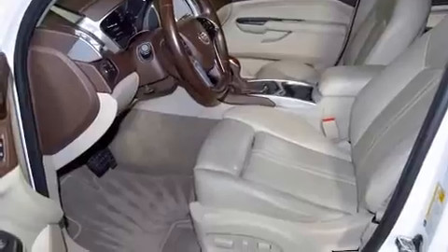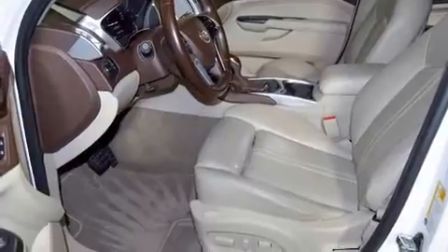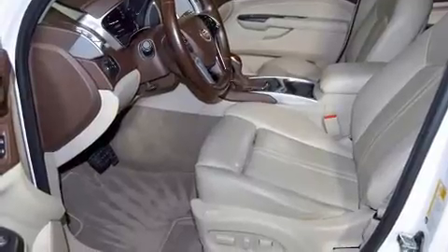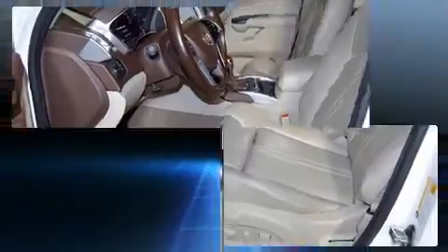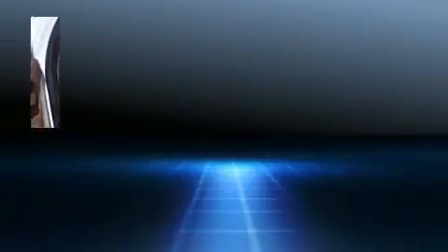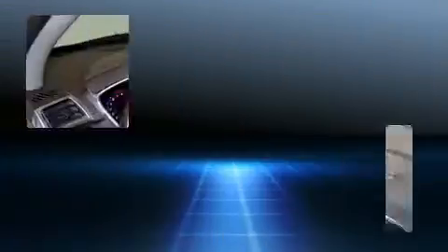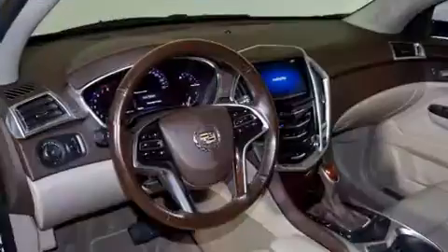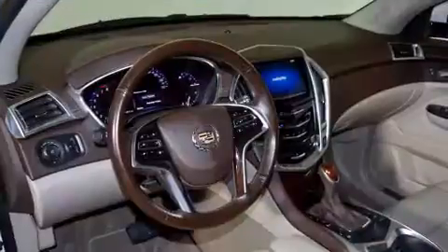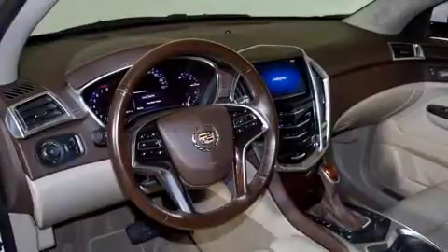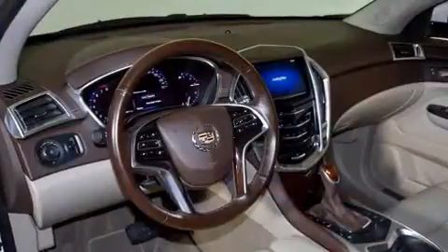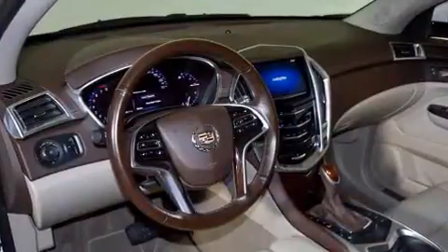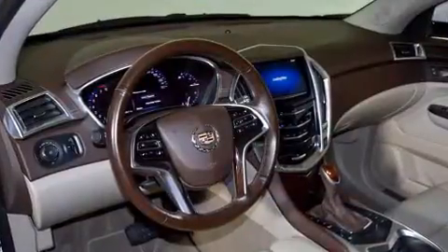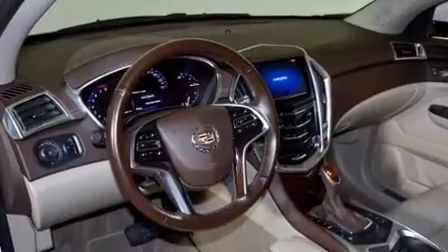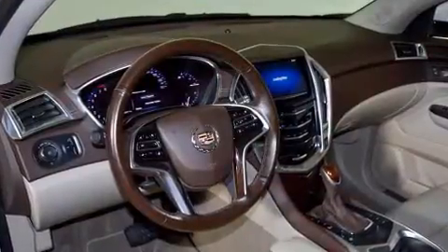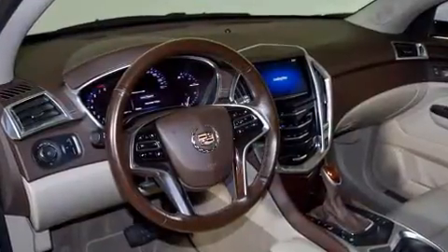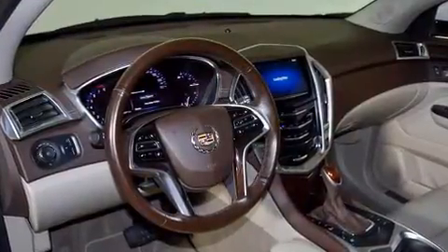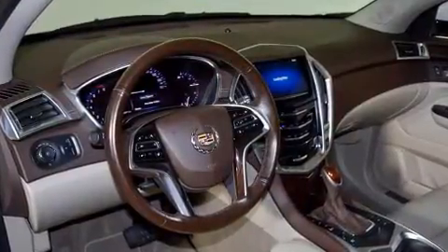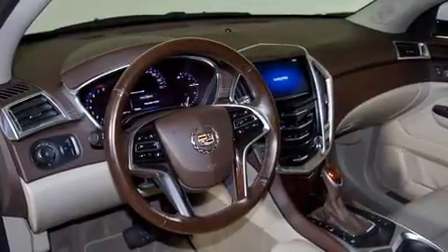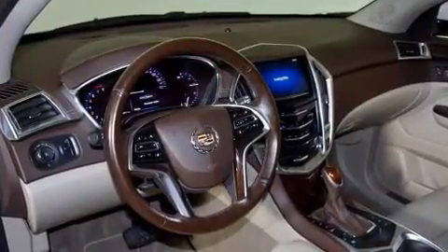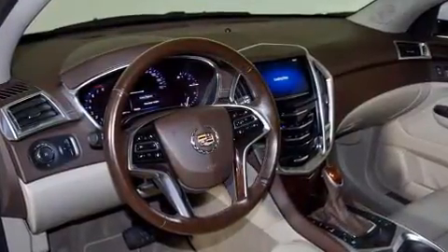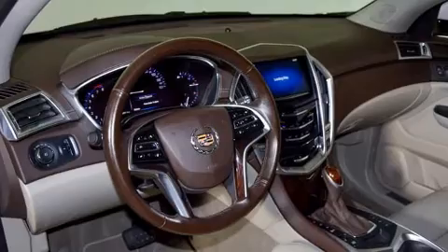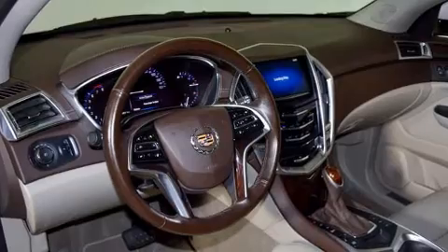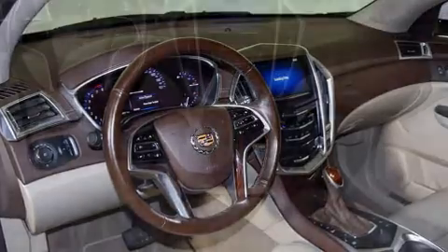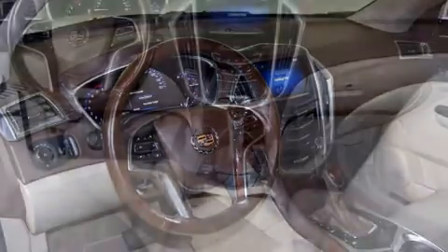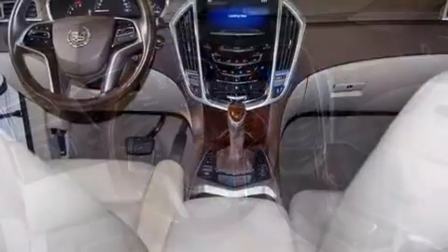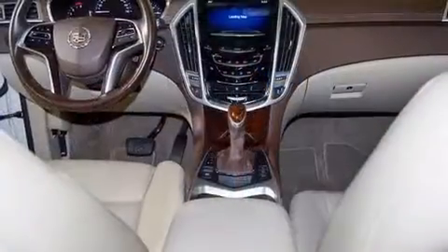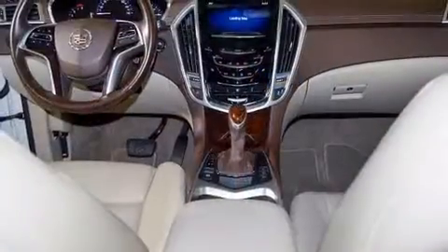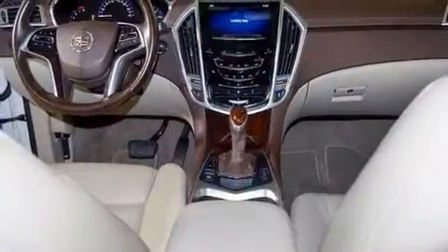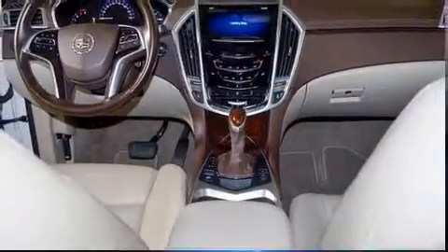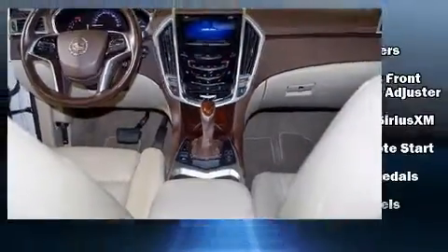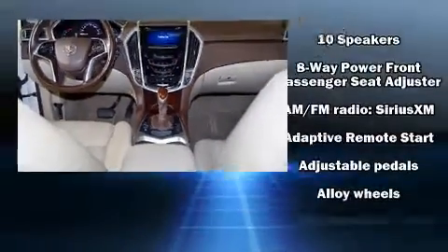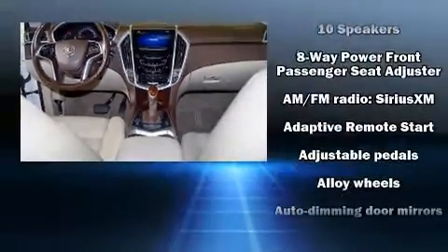Audio features include a CD player with MP3 capability and ten speakers providing excellent sound throughout the cabin.